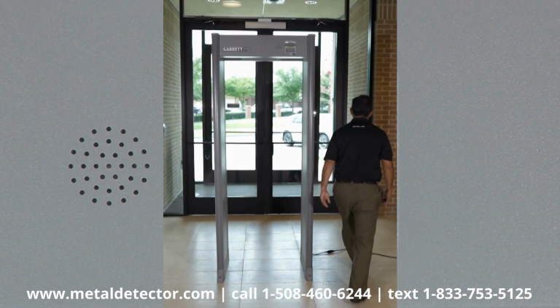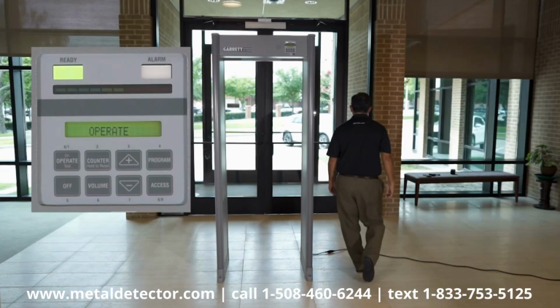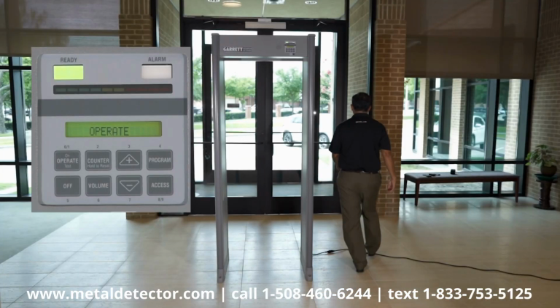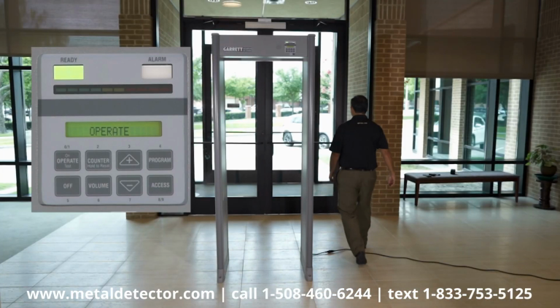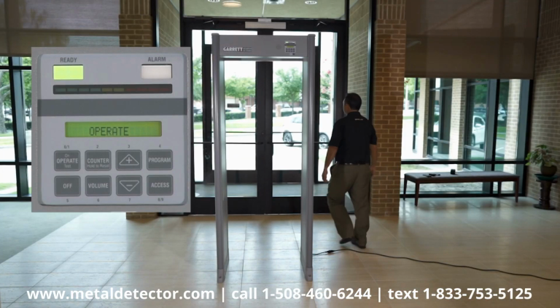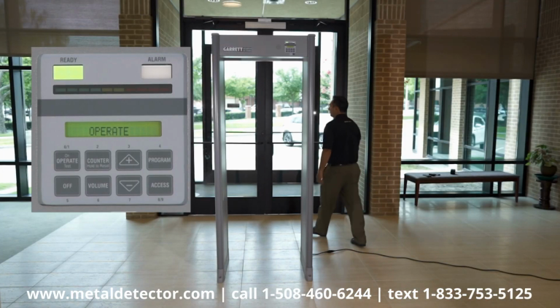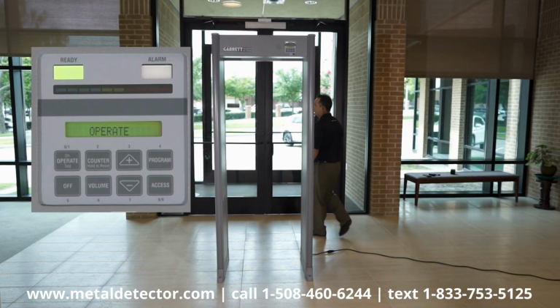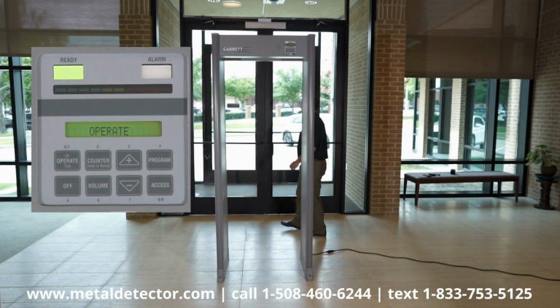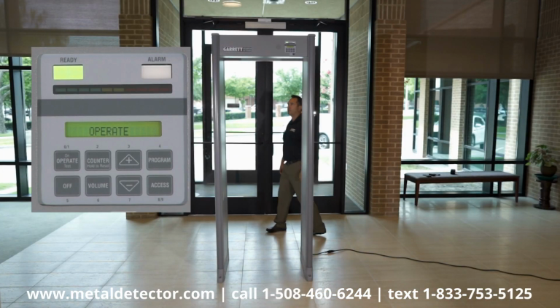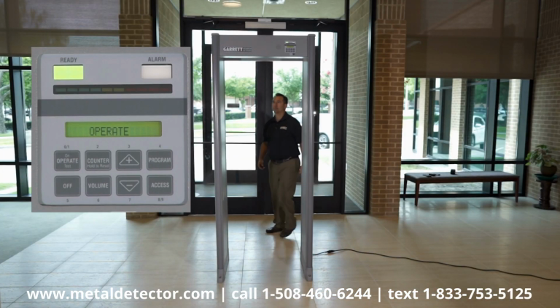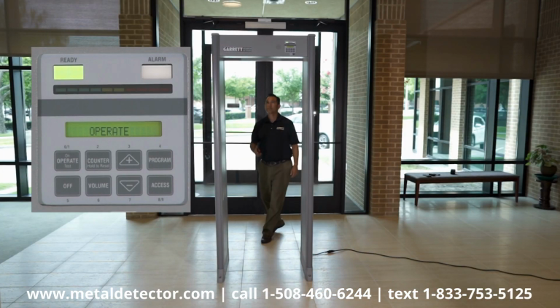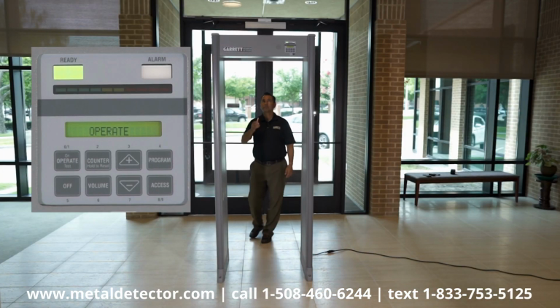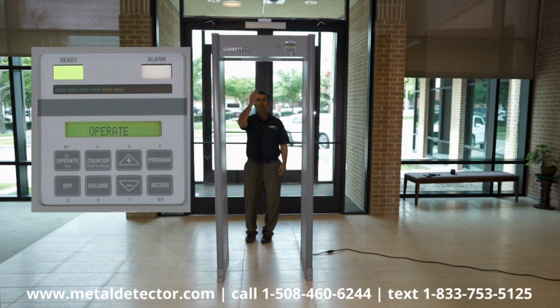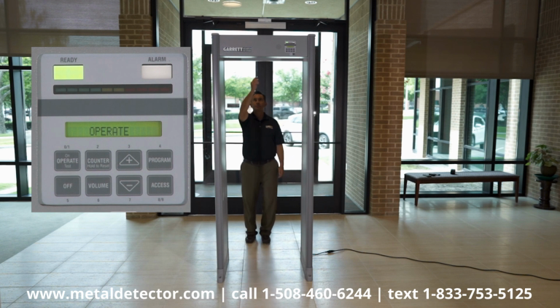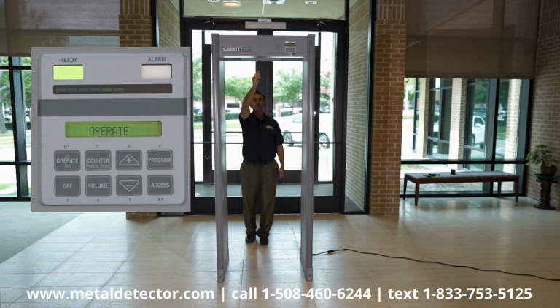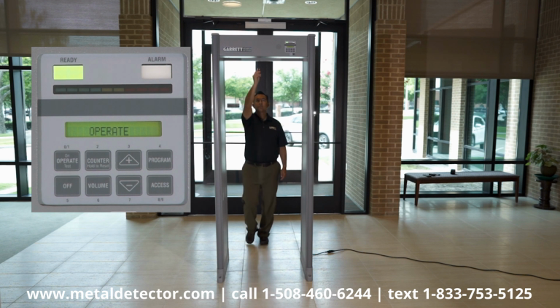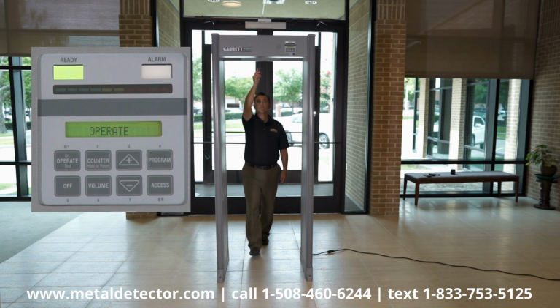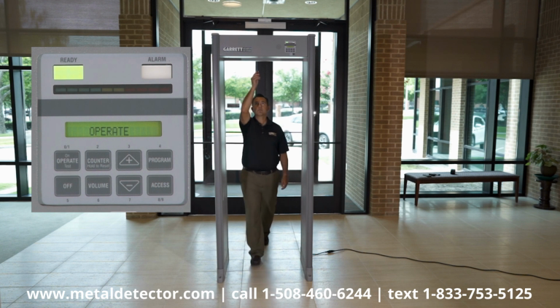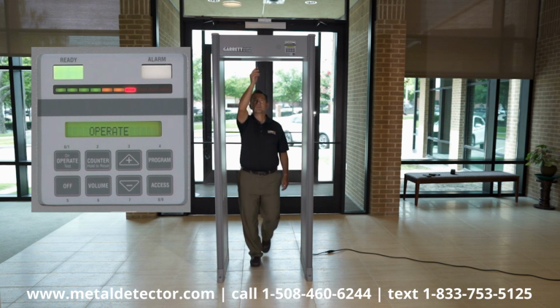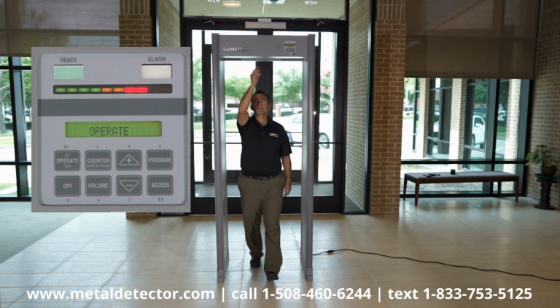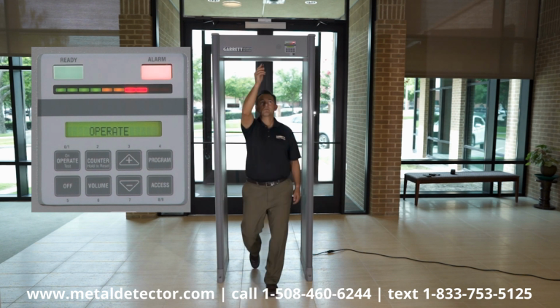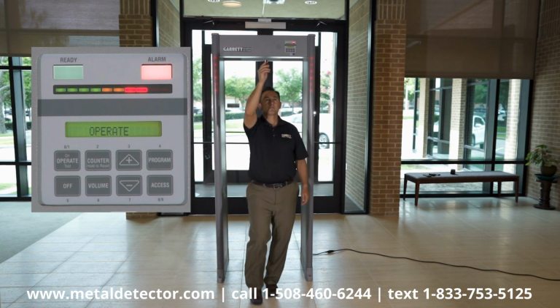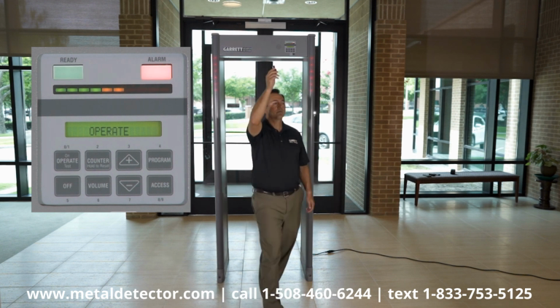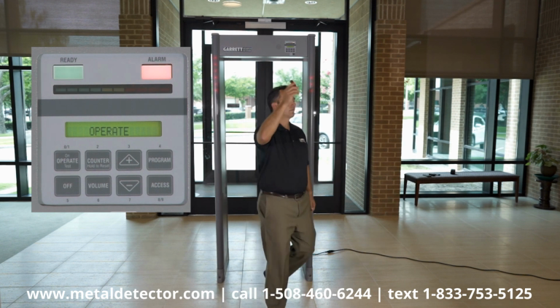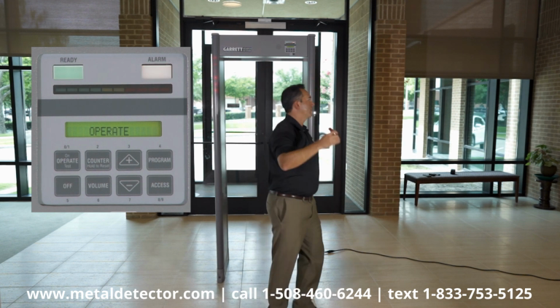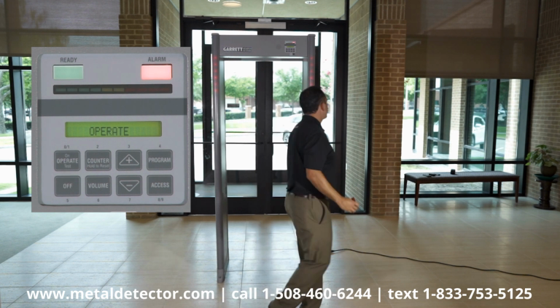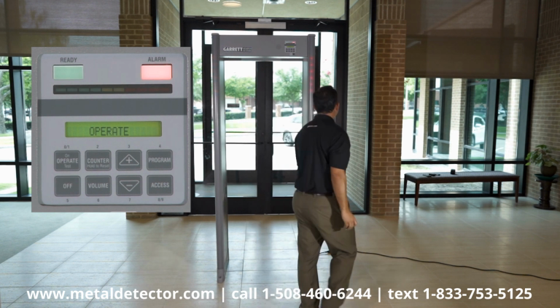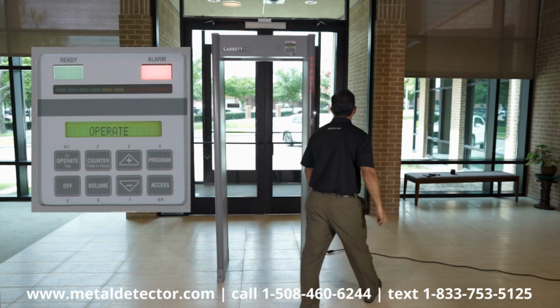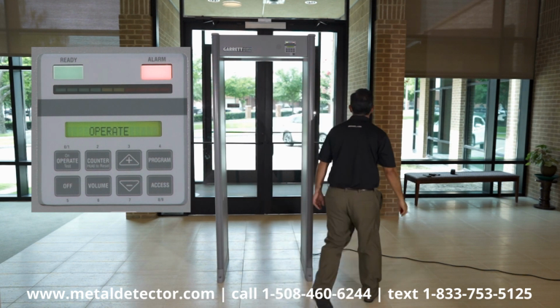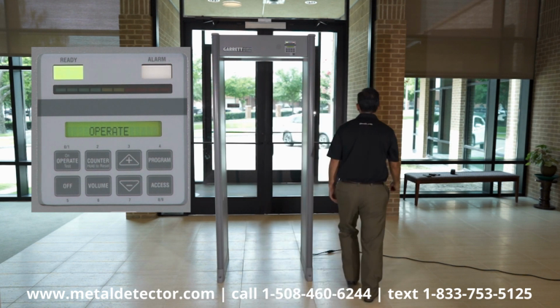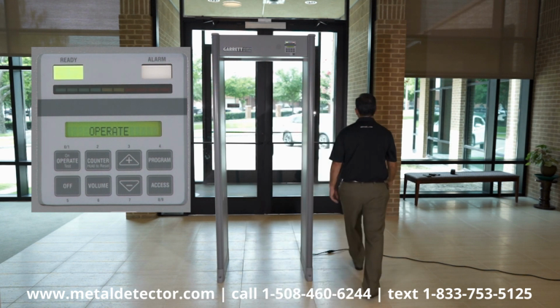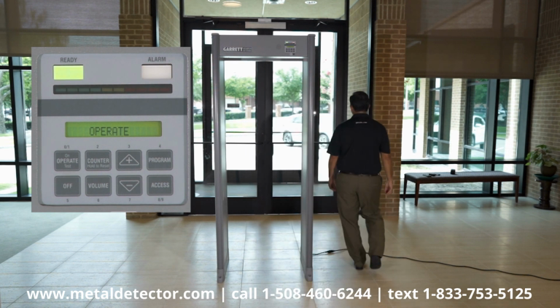Now, using your test target in its weakest target orientation, test all the detector zones from head to floor level.